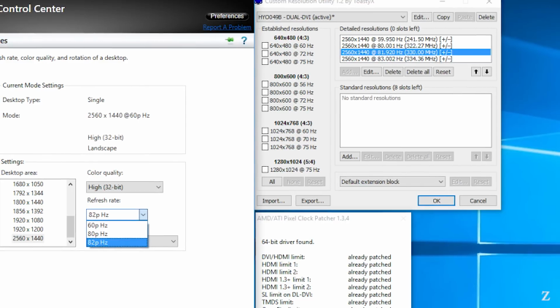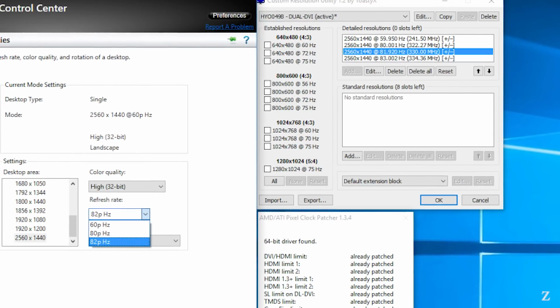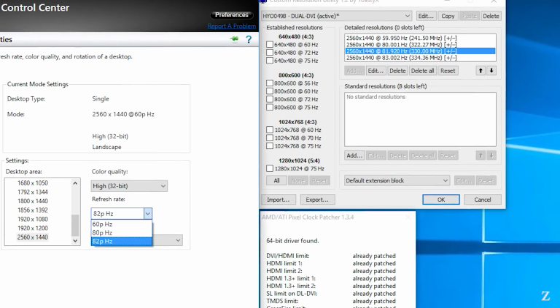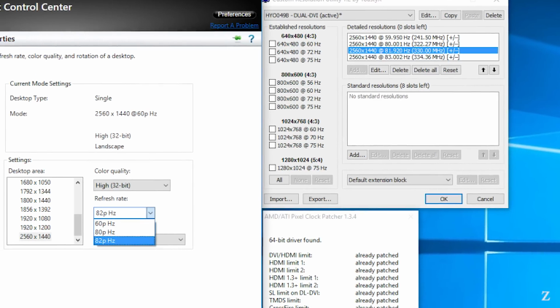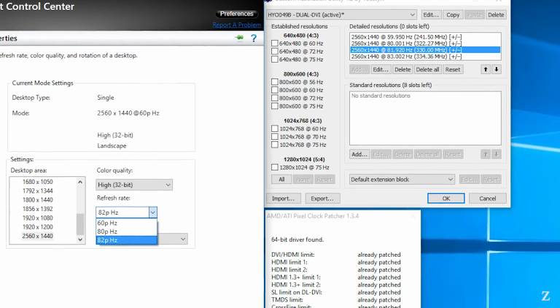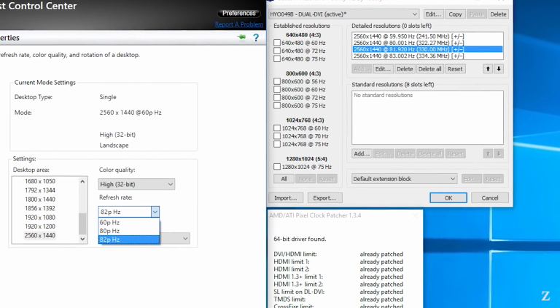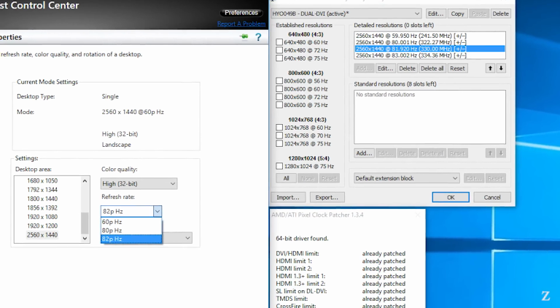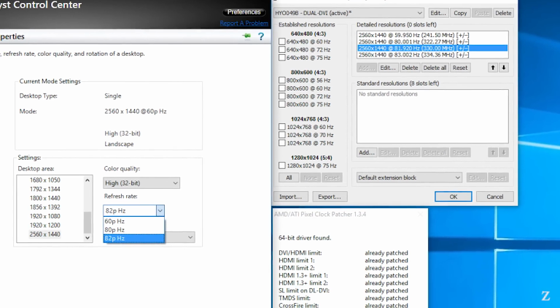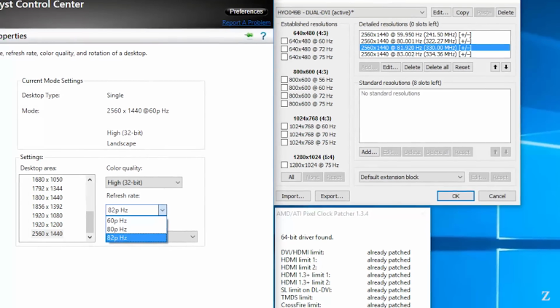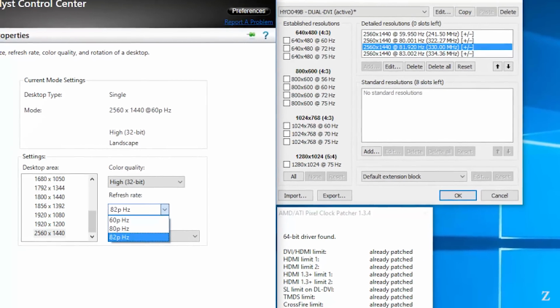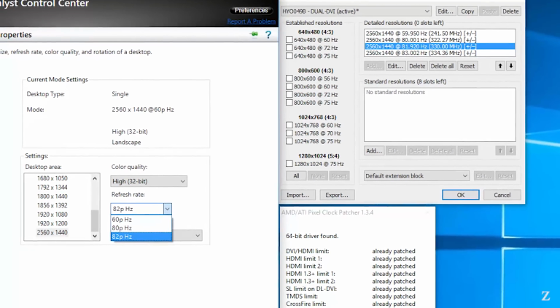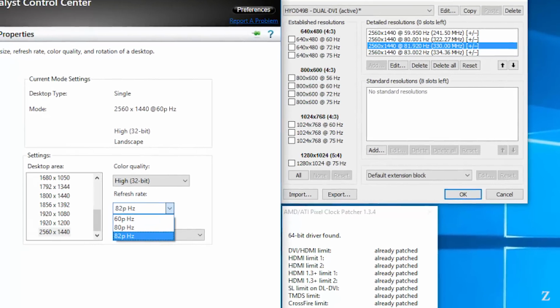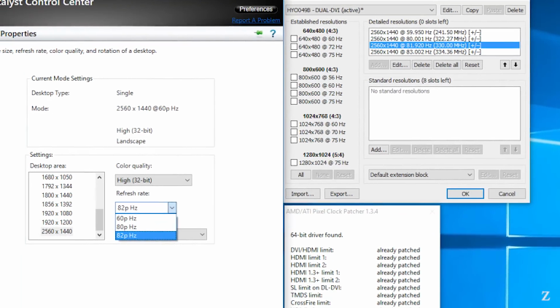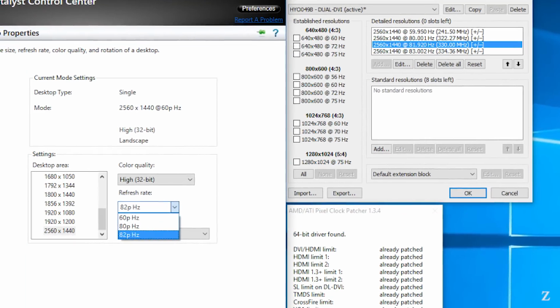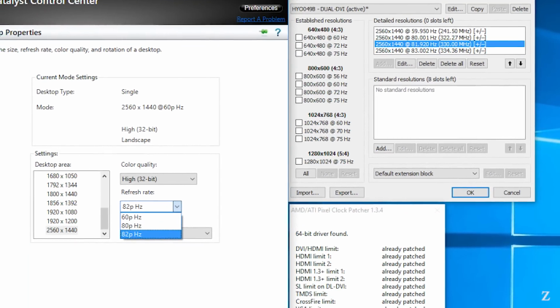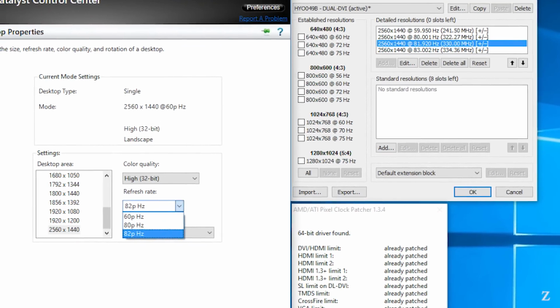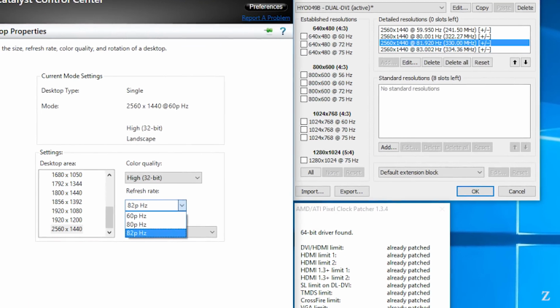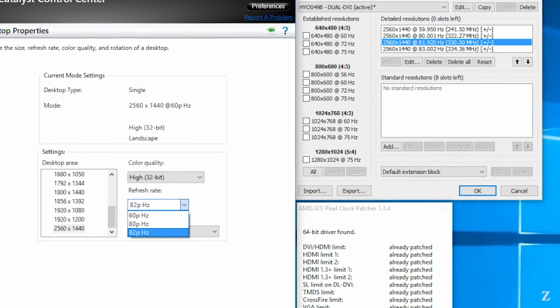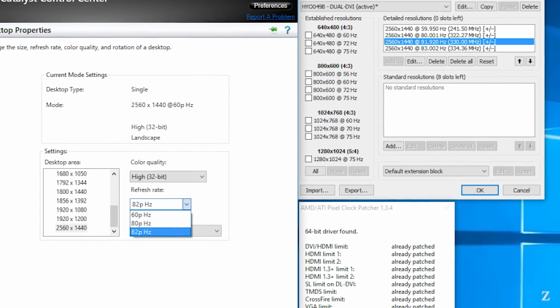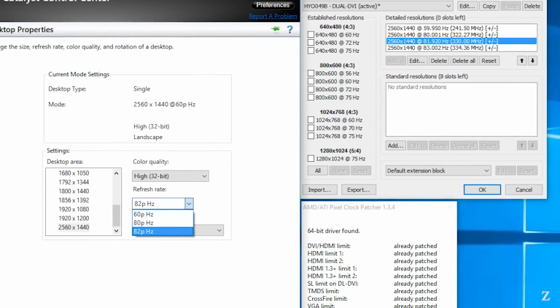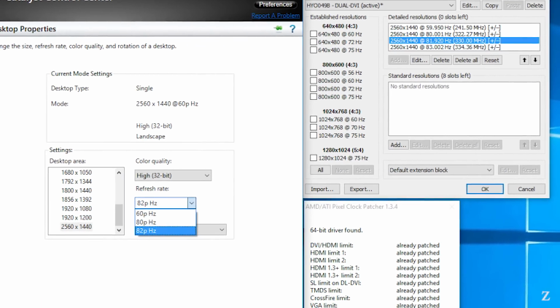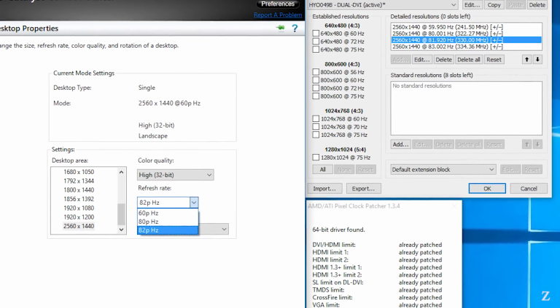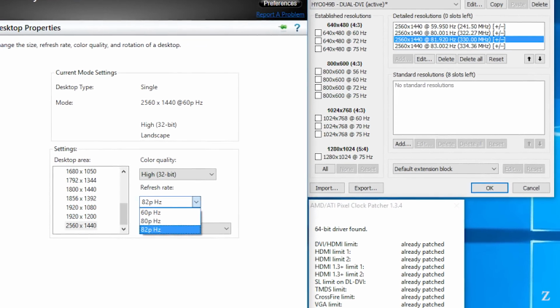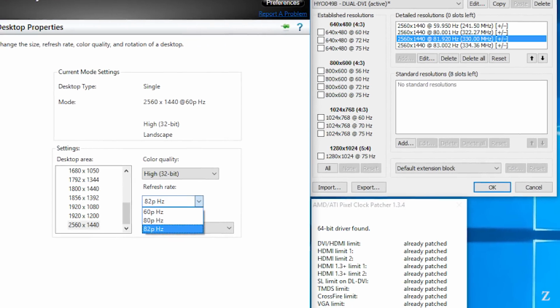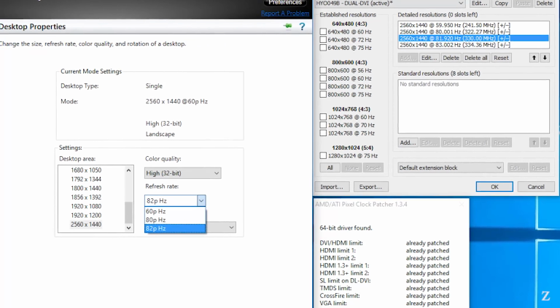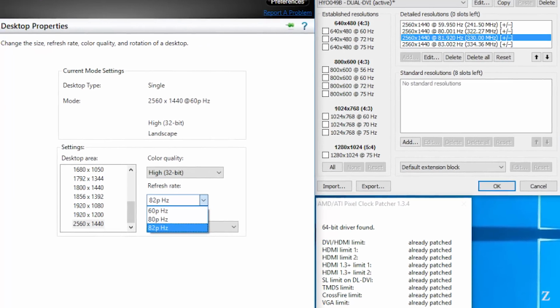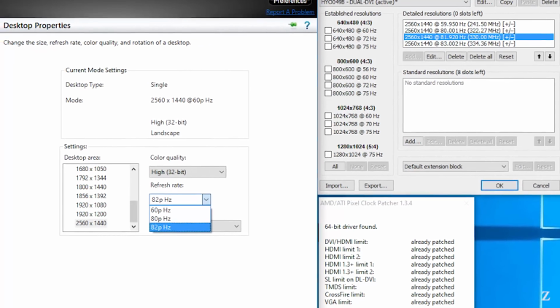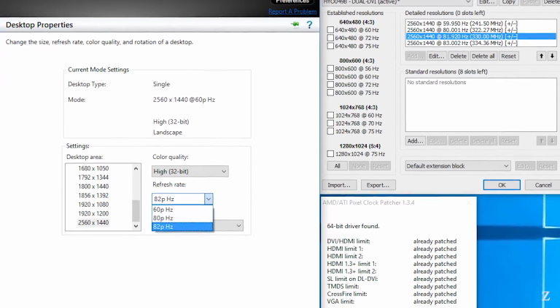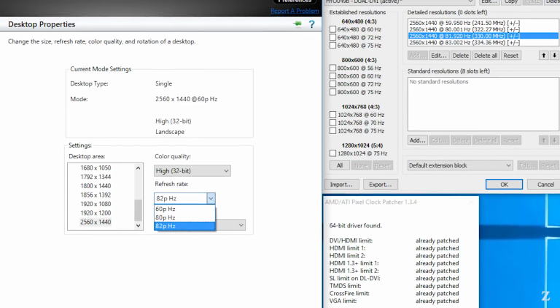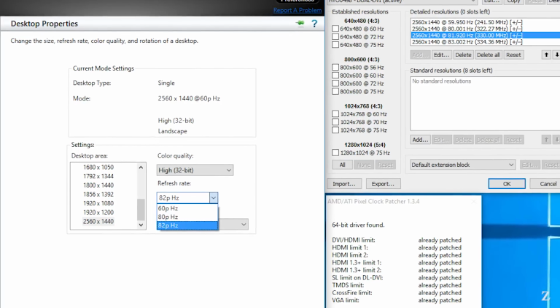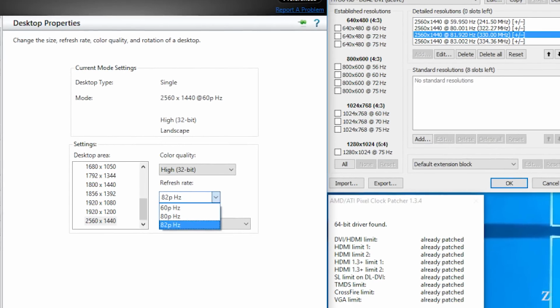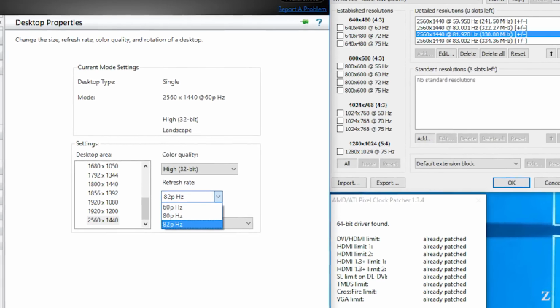On Windows 10 and Catalyst 15.7, I ran into issues as early as 330 megahertz, where anything above that I could not select the refresh rate.